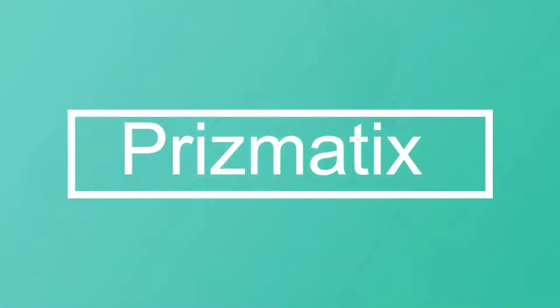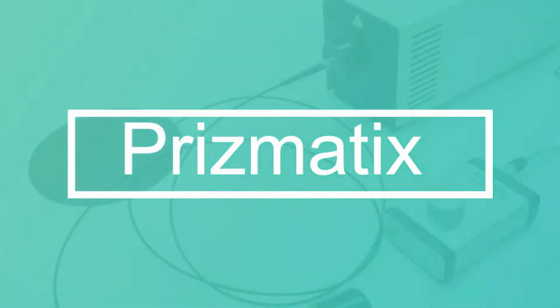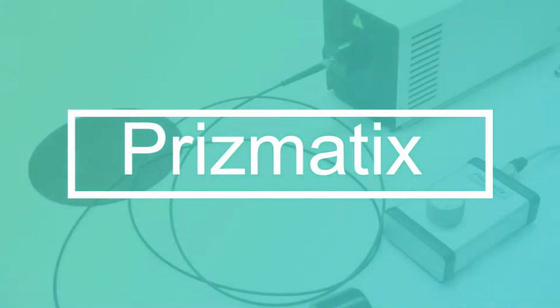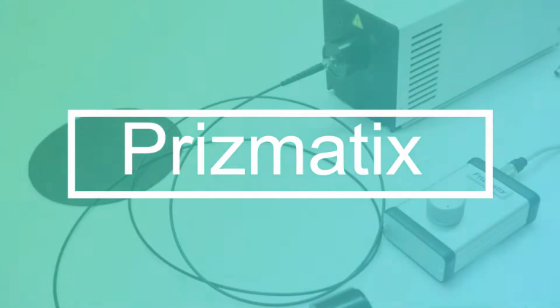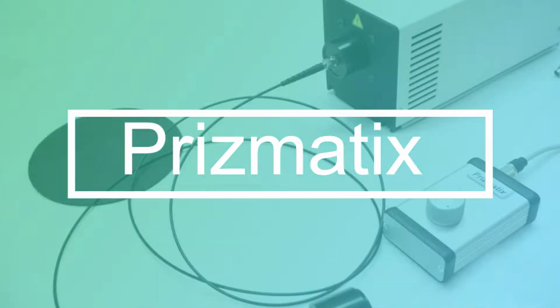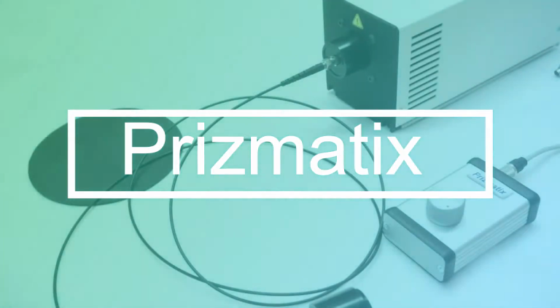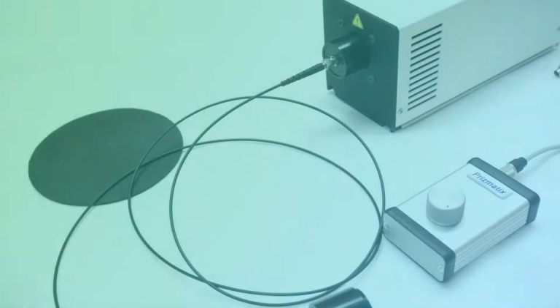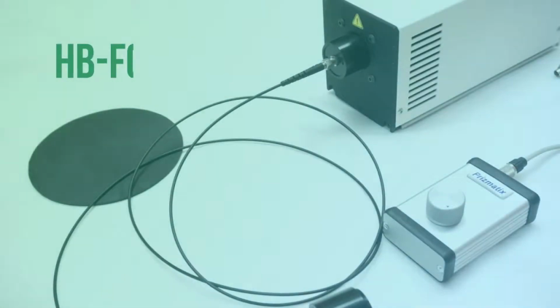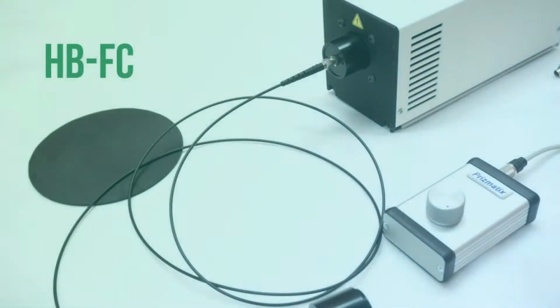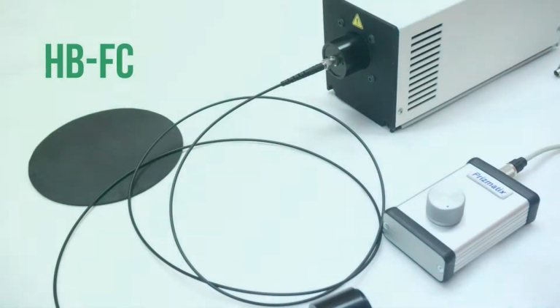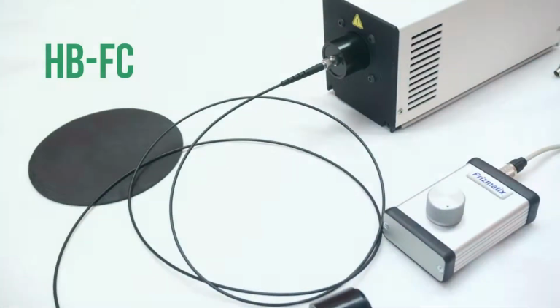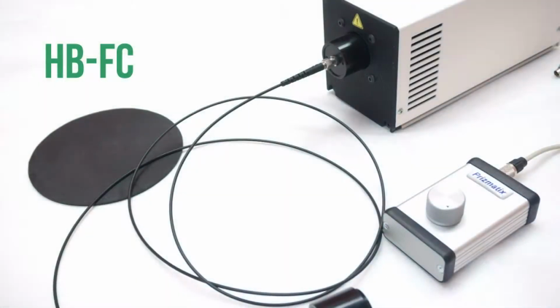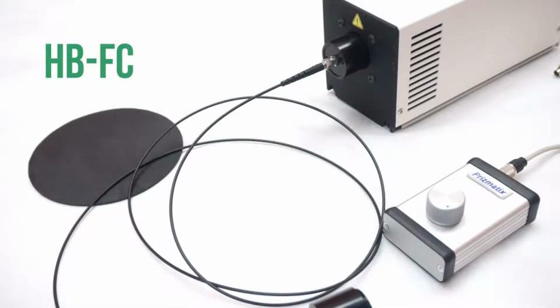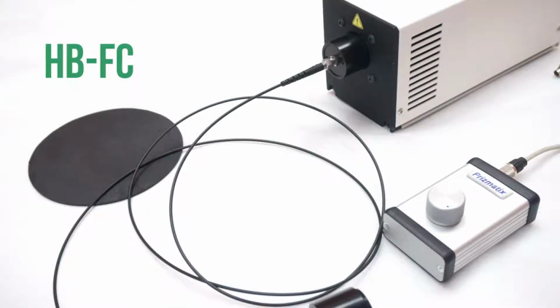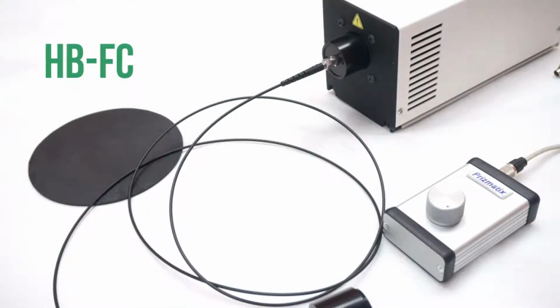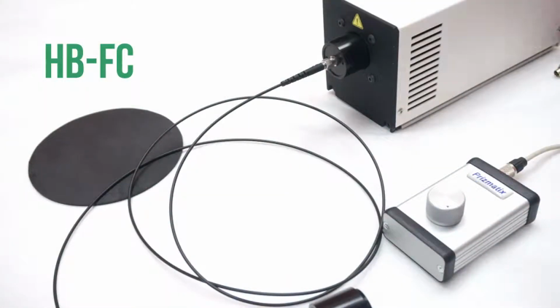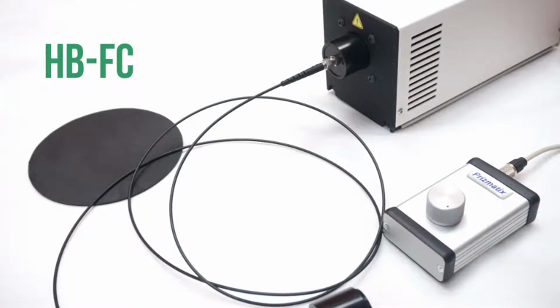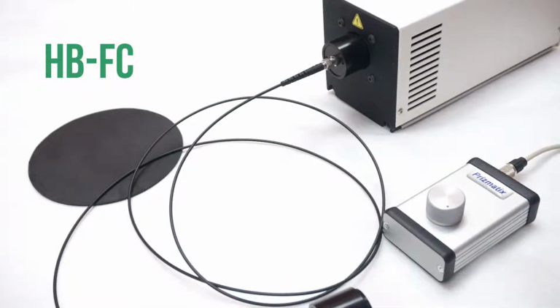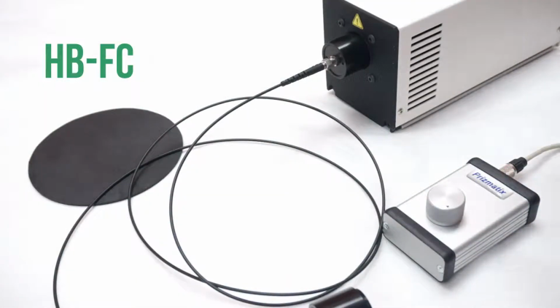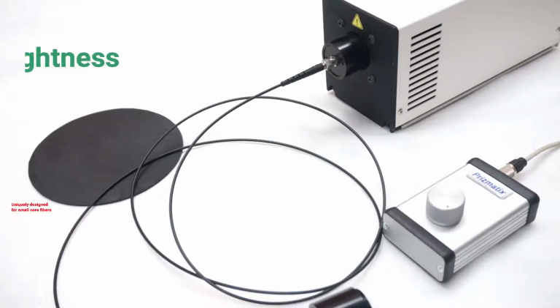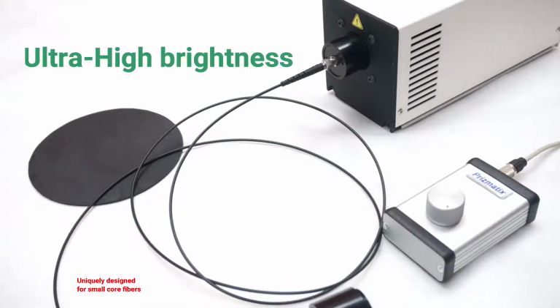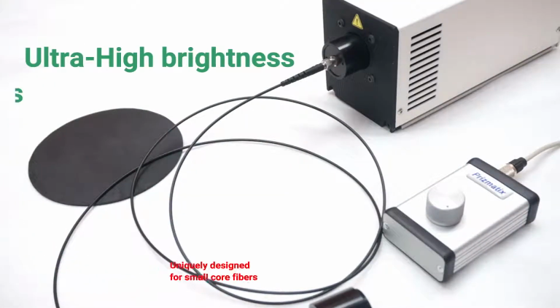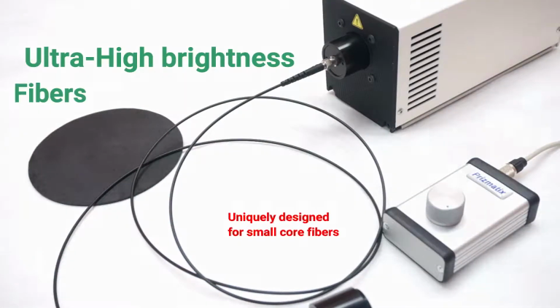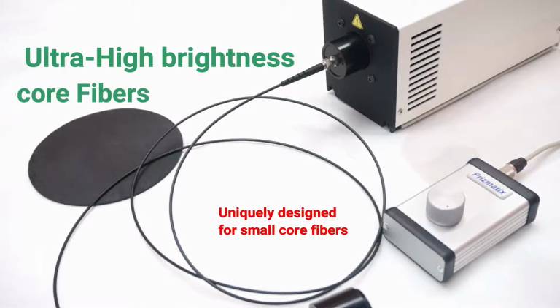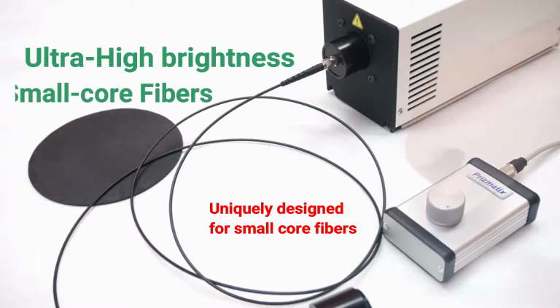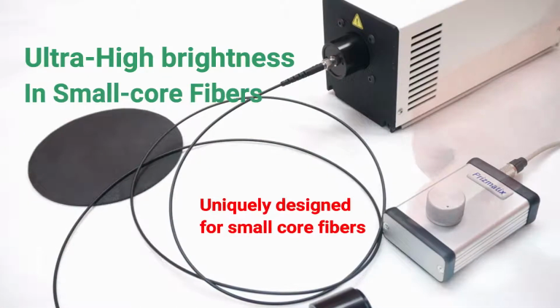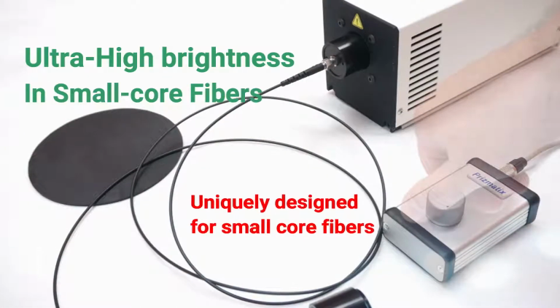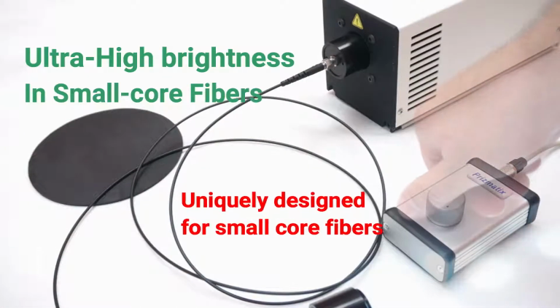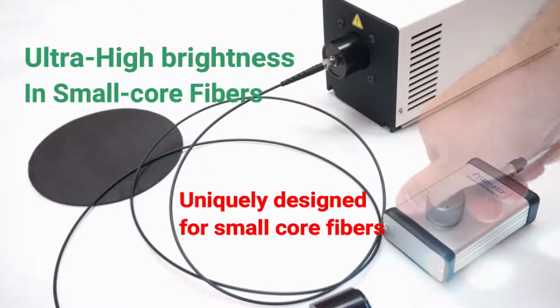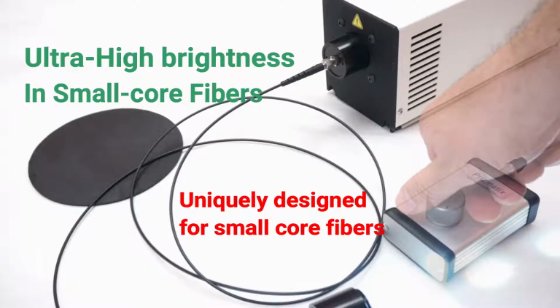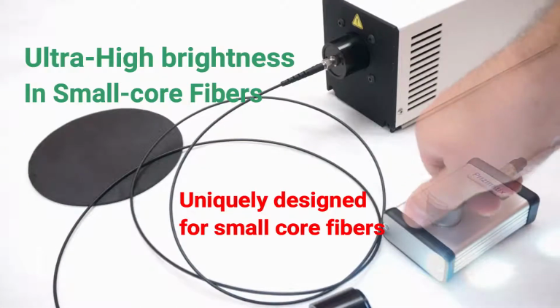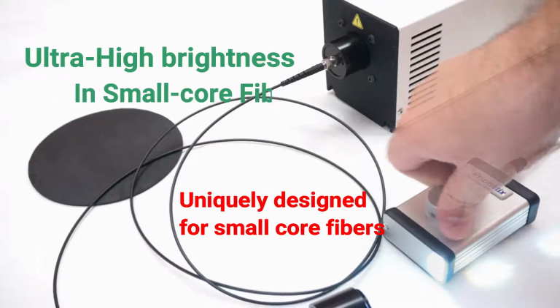Hi, this is the Prismatics HBFC White, a series of high brightness fiber coupled light sources.